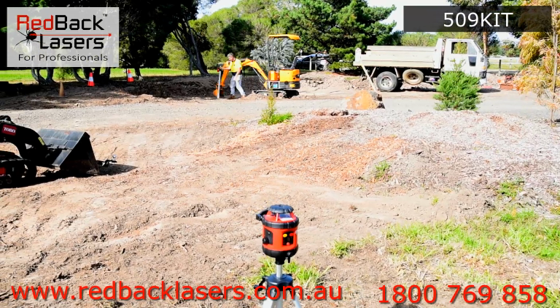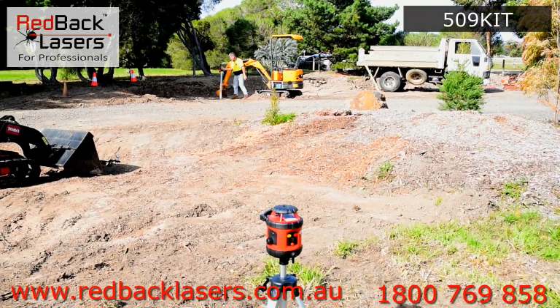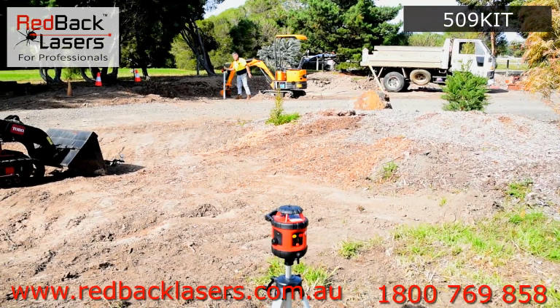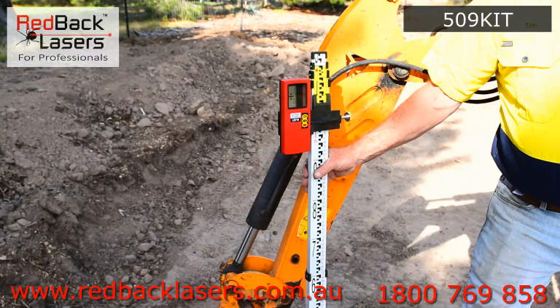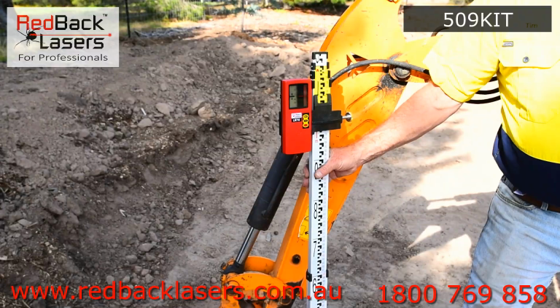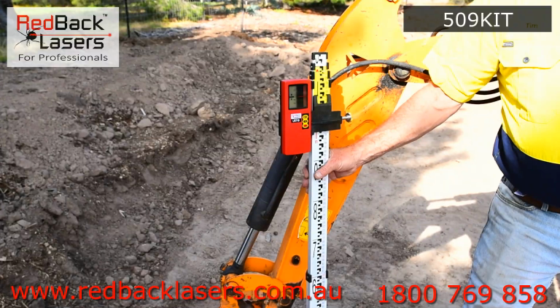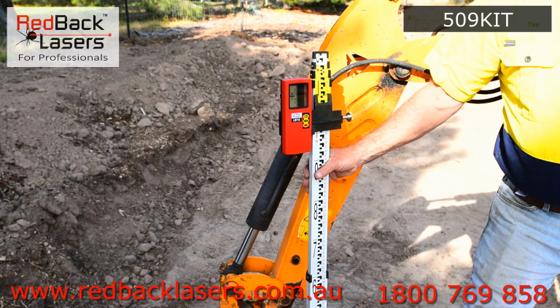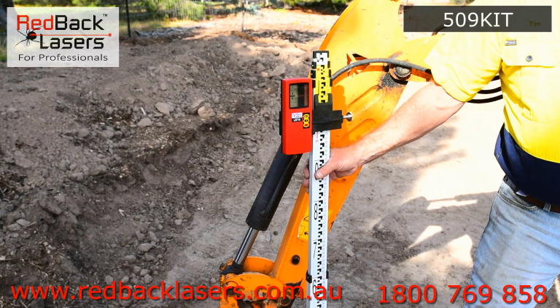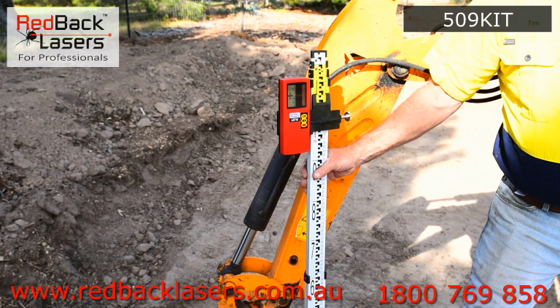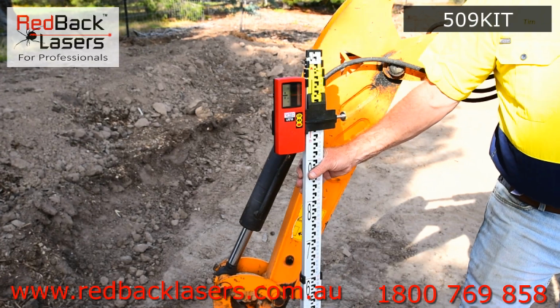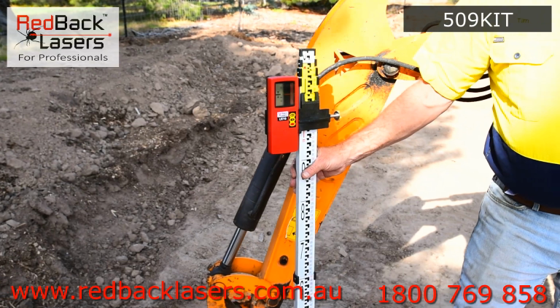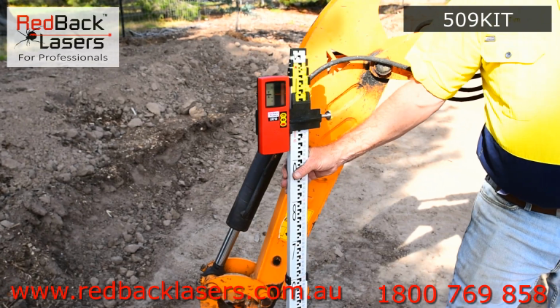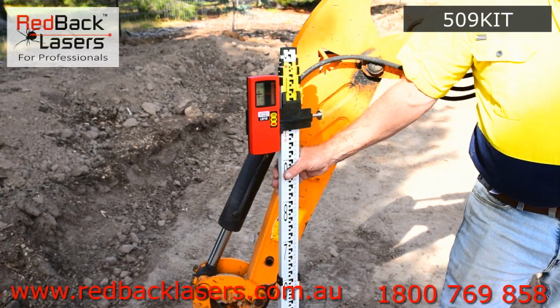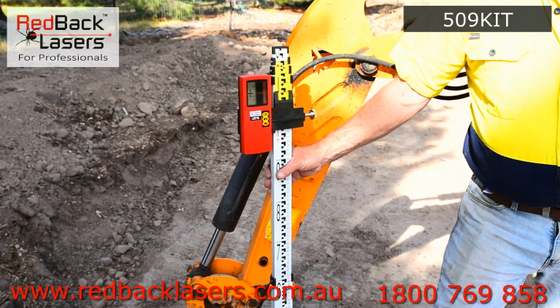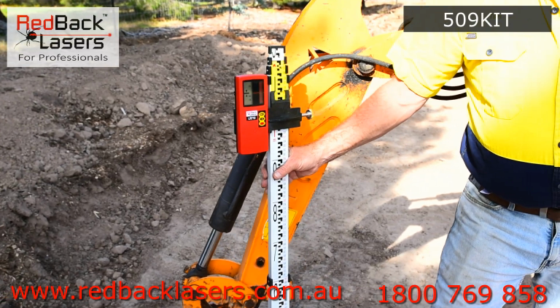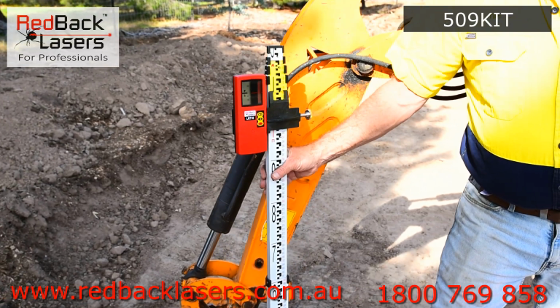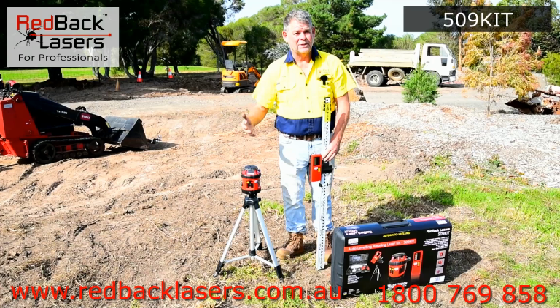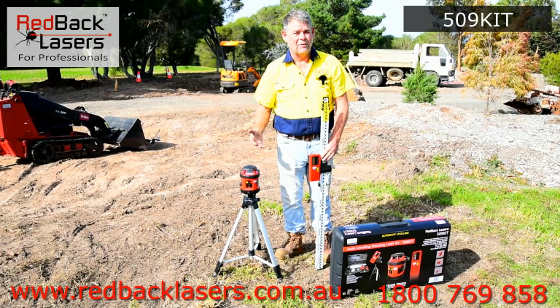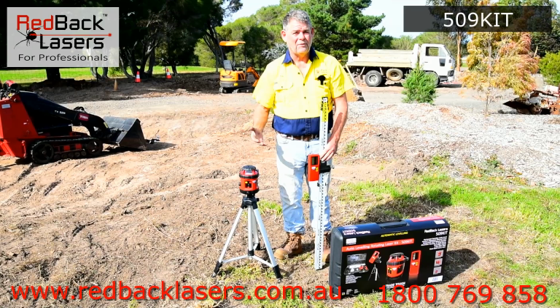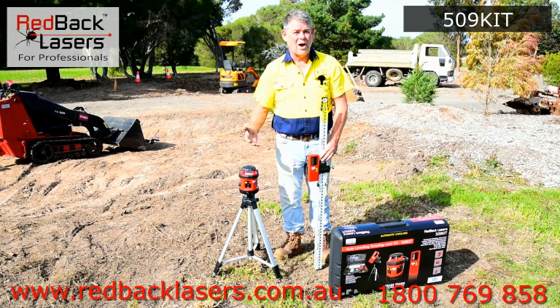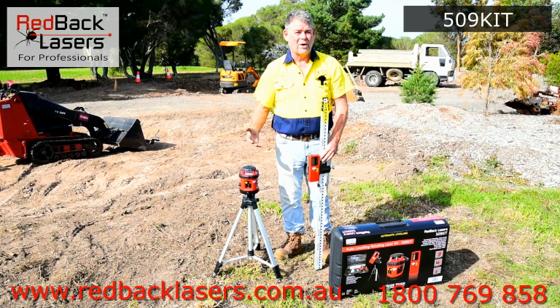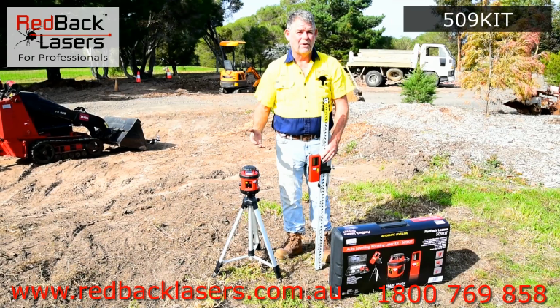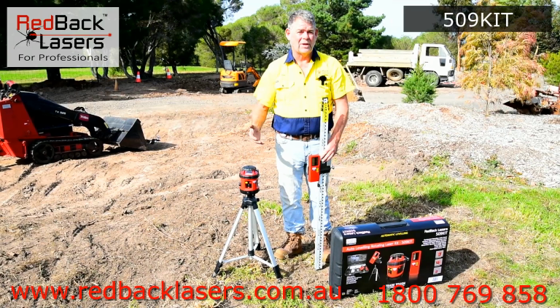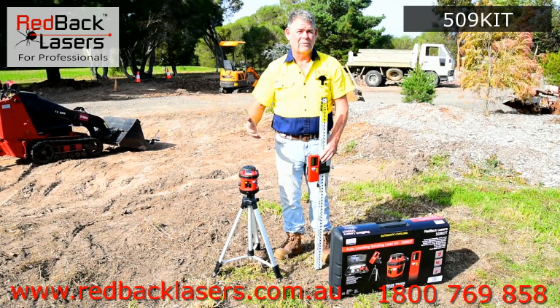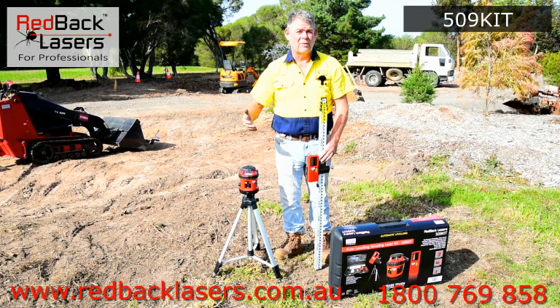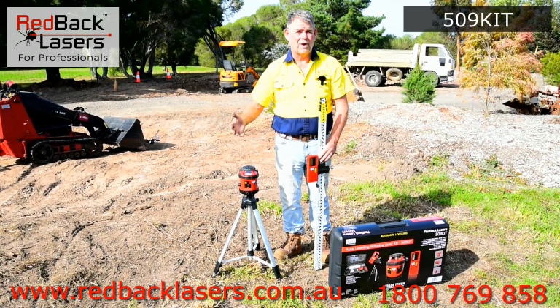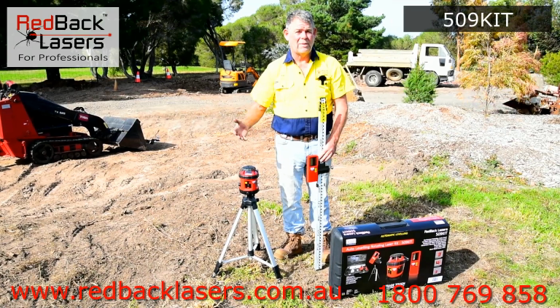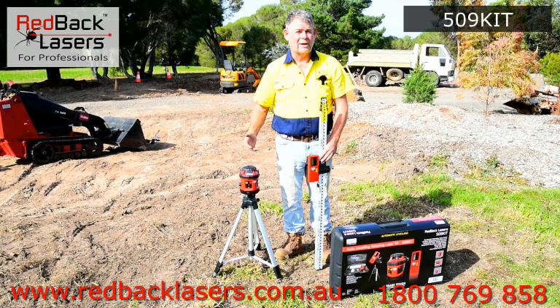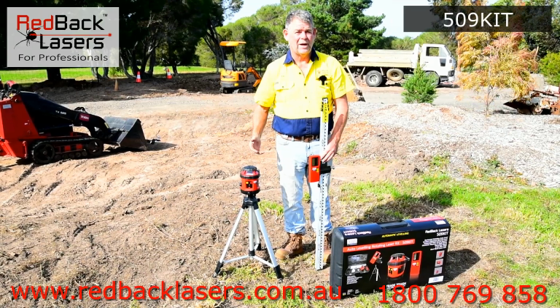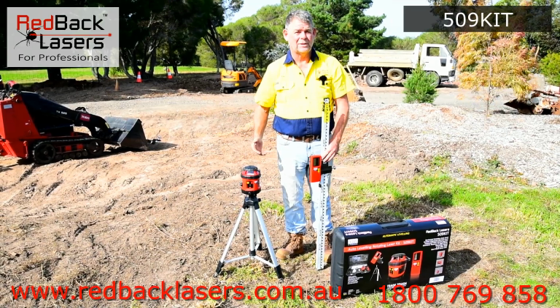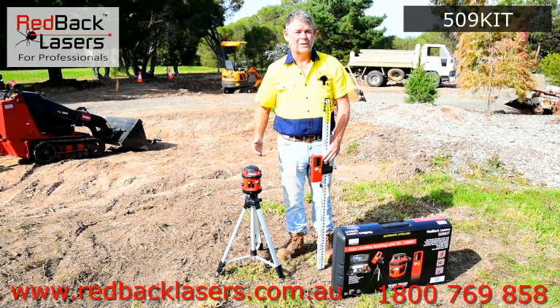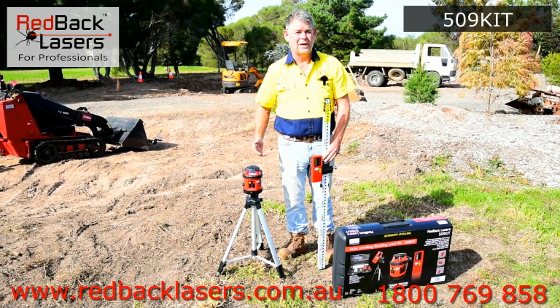Anyway, you need a laser for levelling, you better get yourself a 509 kit from Redback Lasers today.